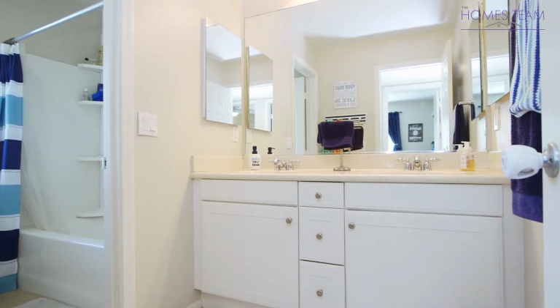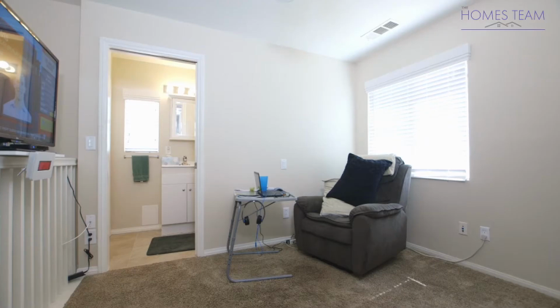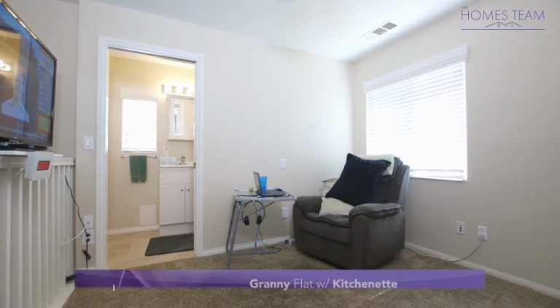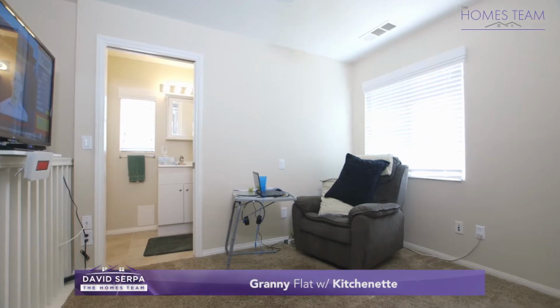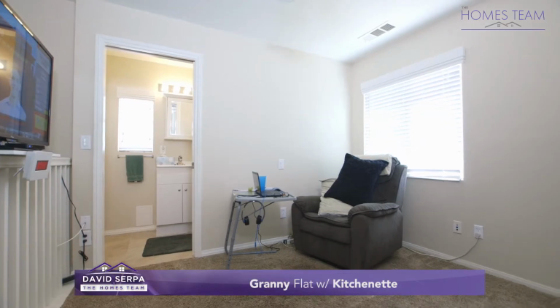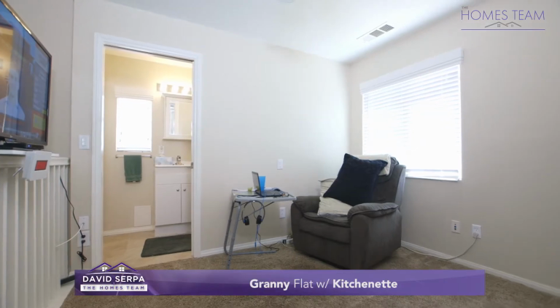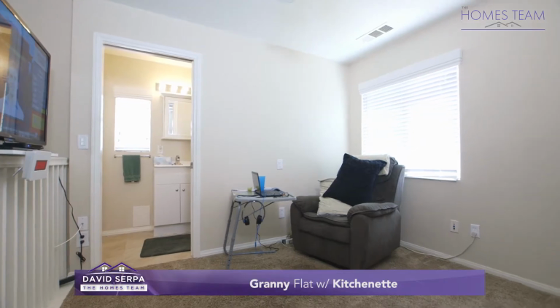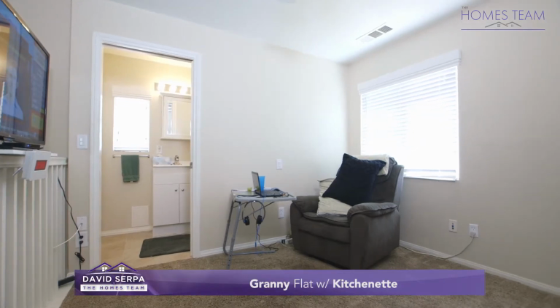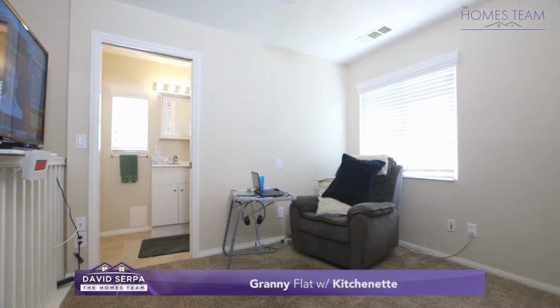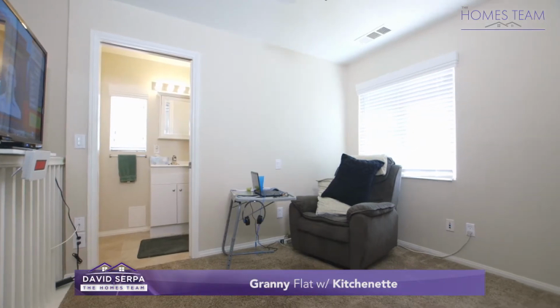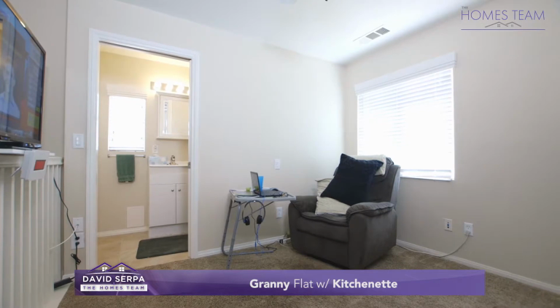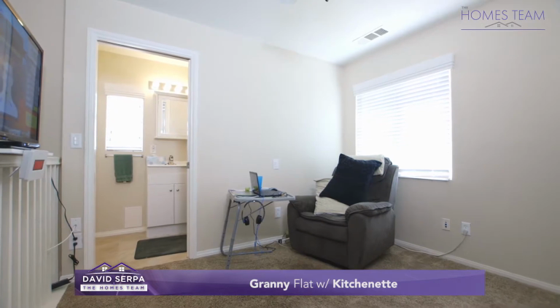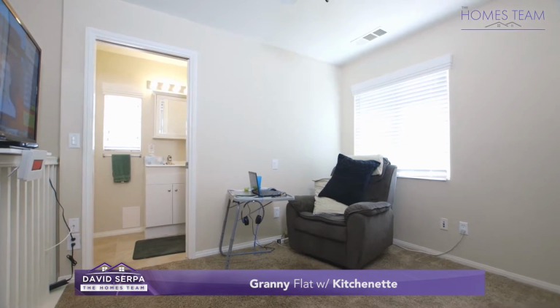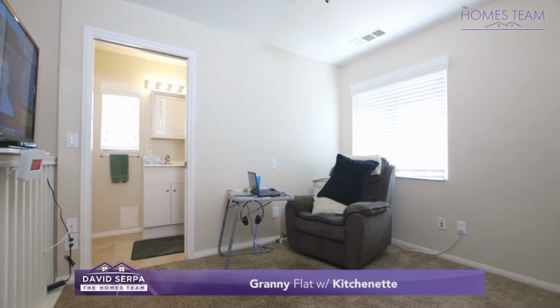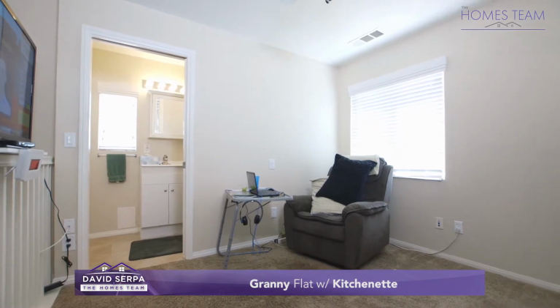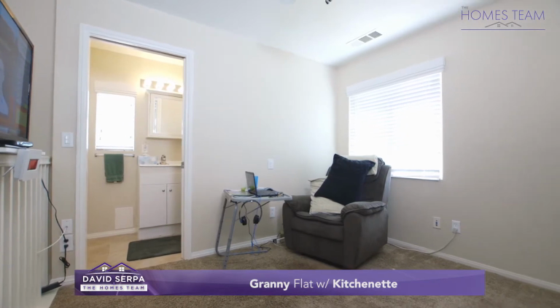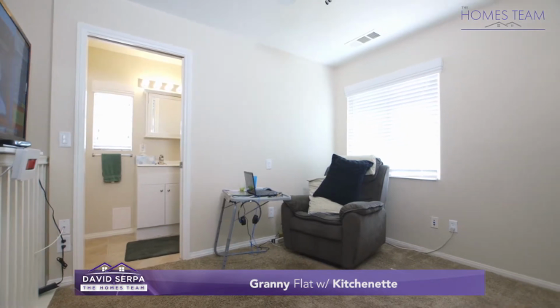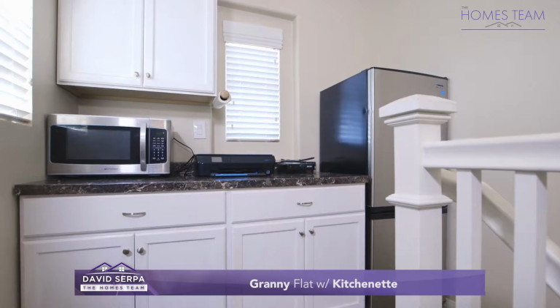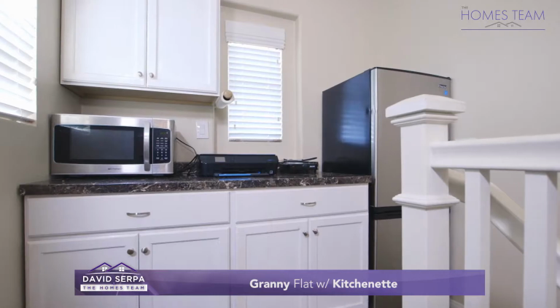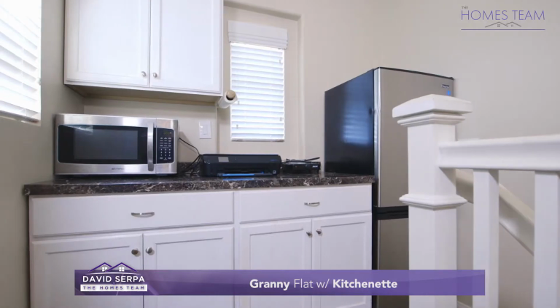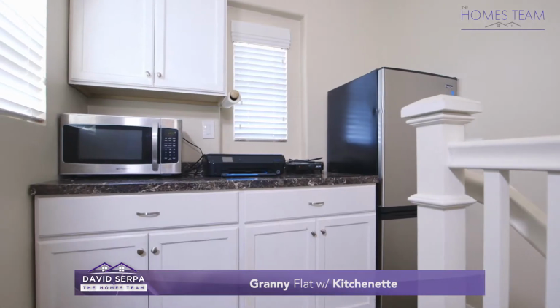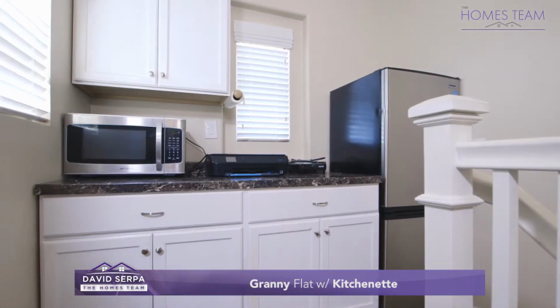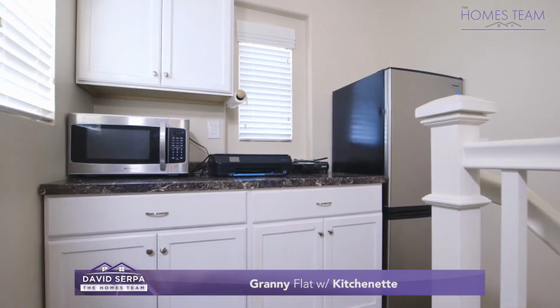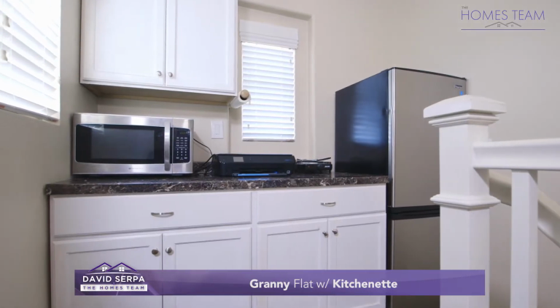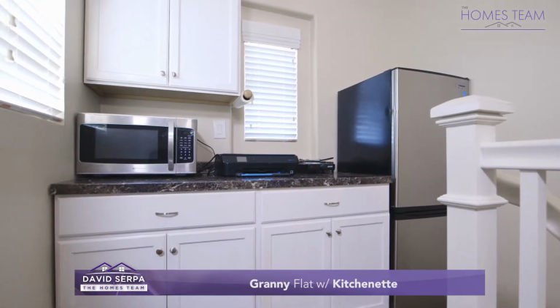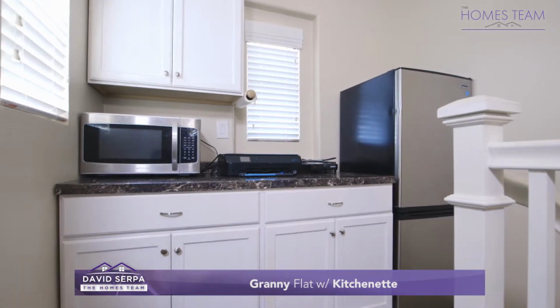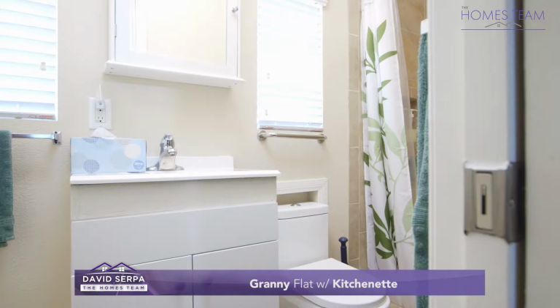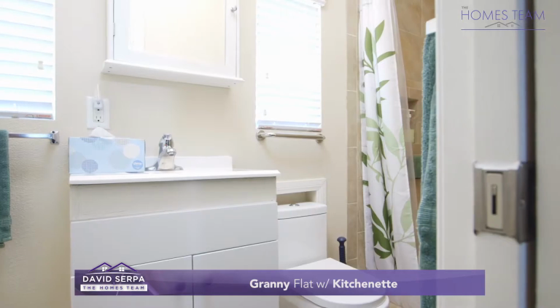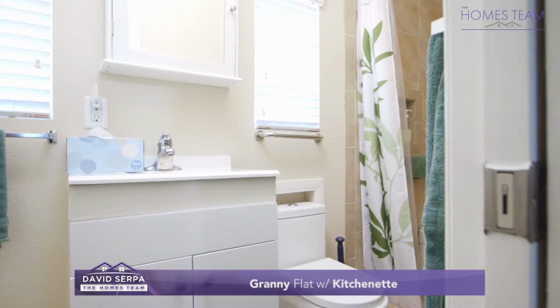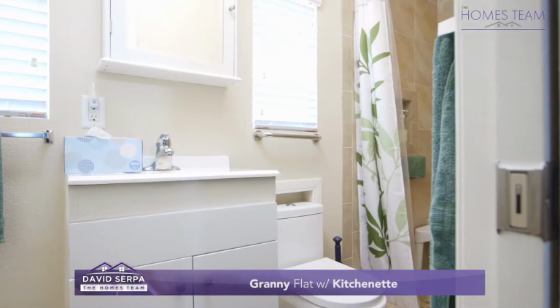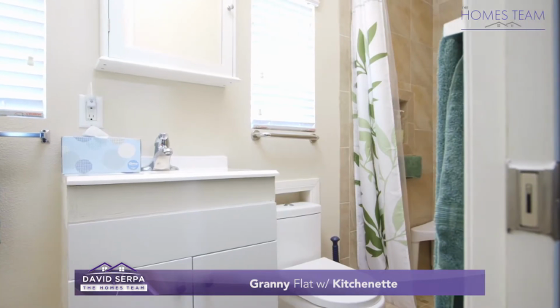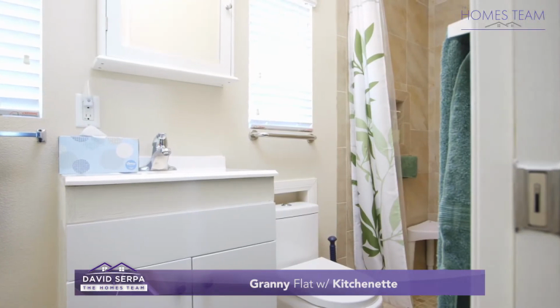On the third level is a loft which could be converted into a fourth bedroom or office, and features a kitchenette and a full bathroom.